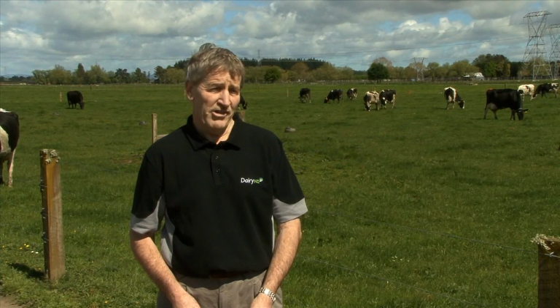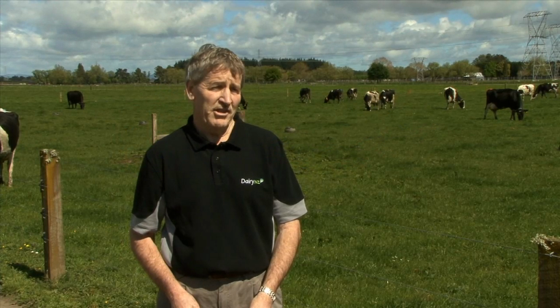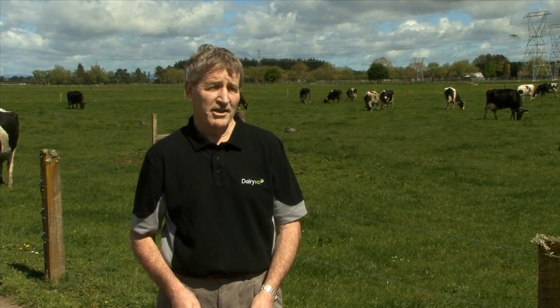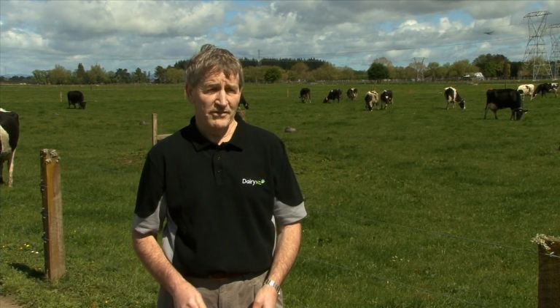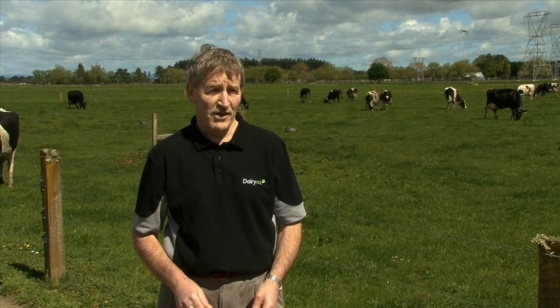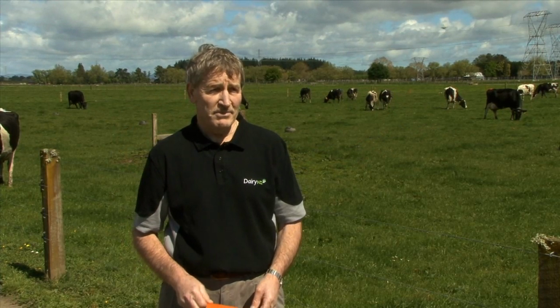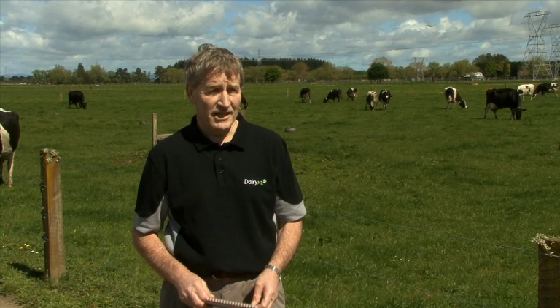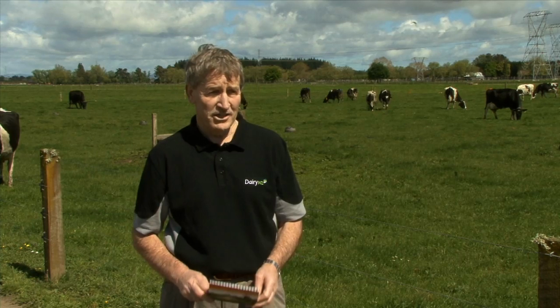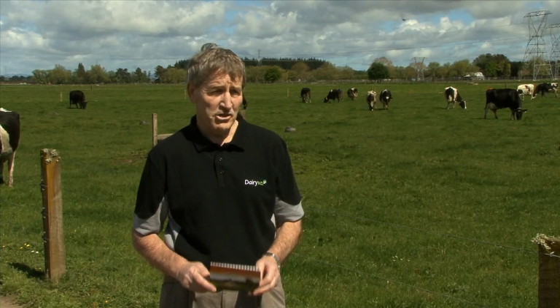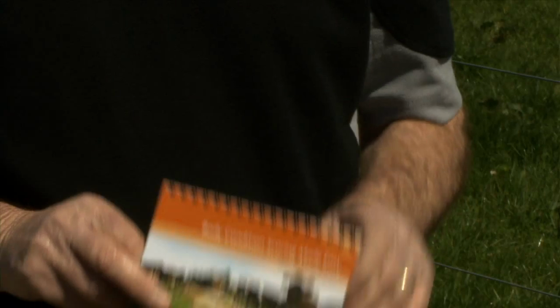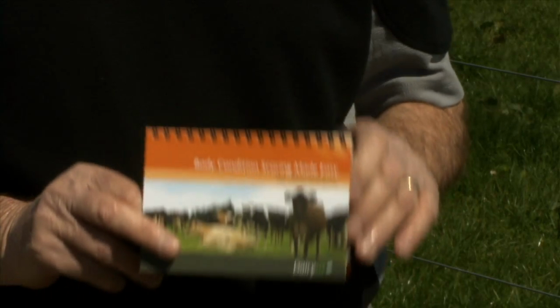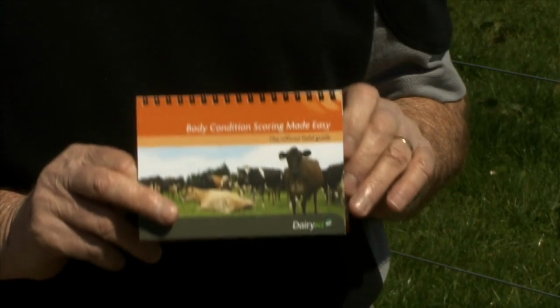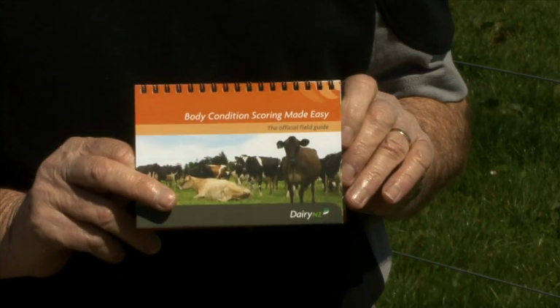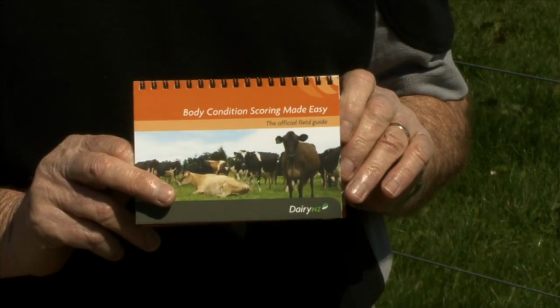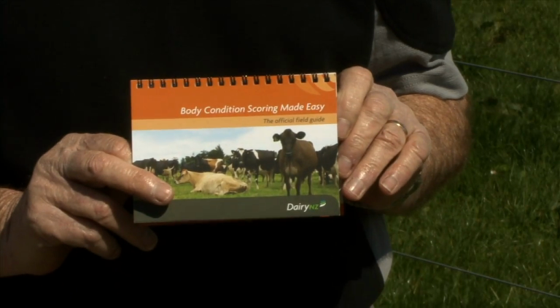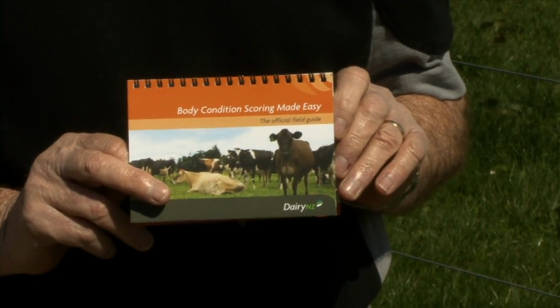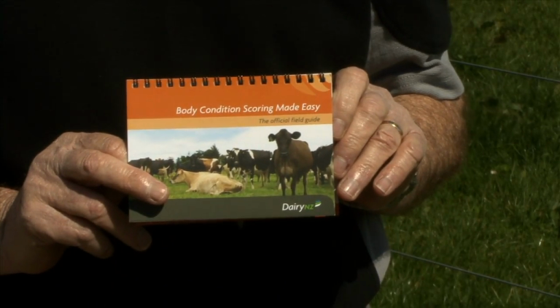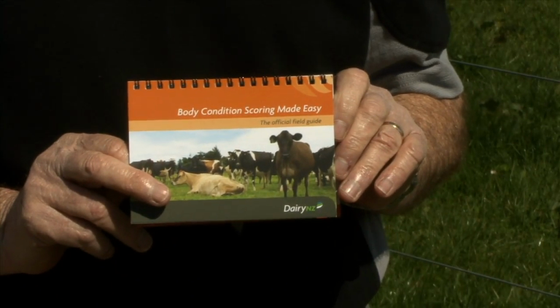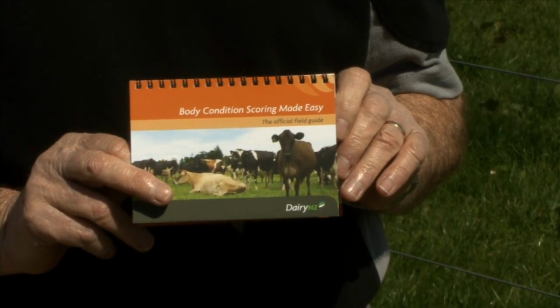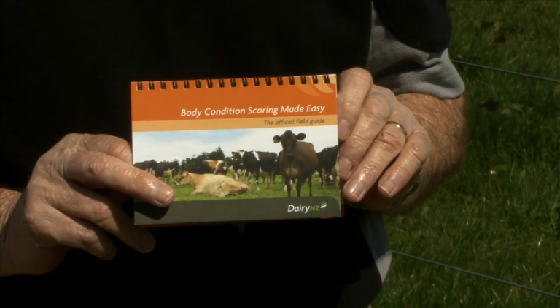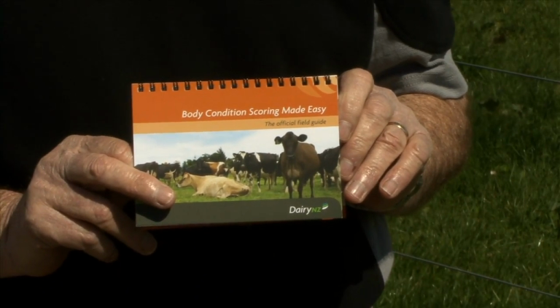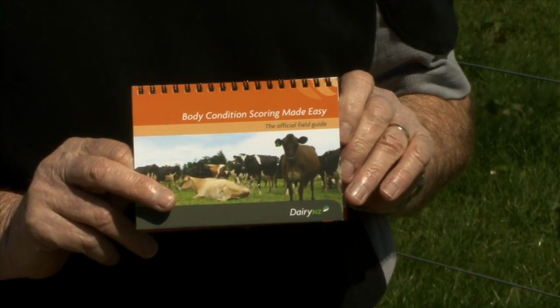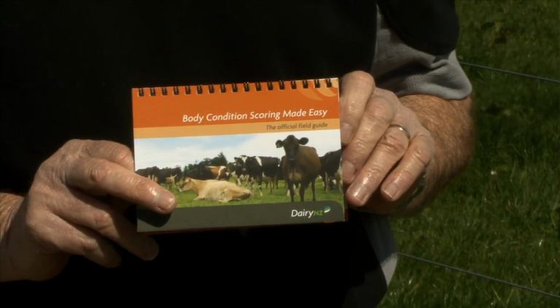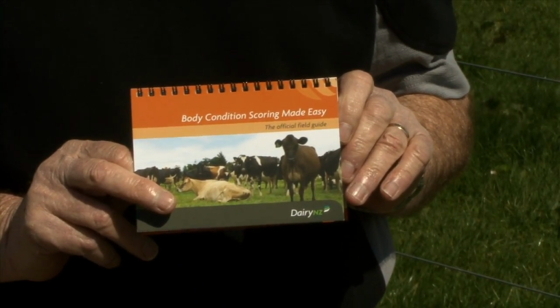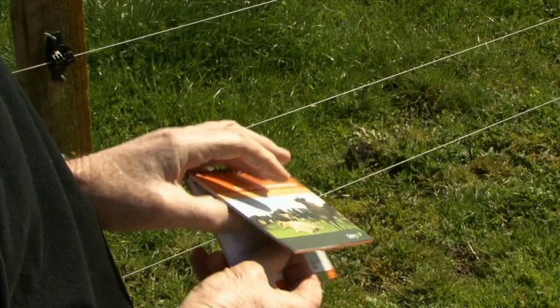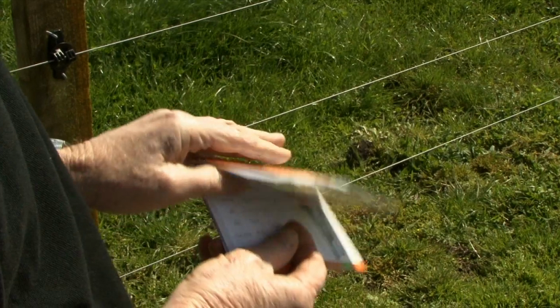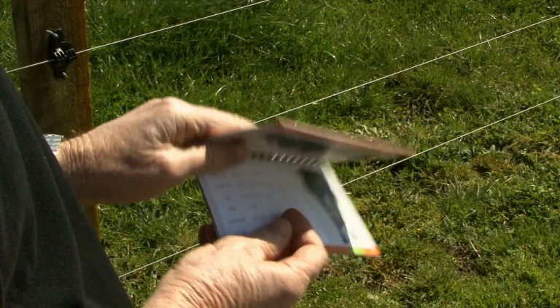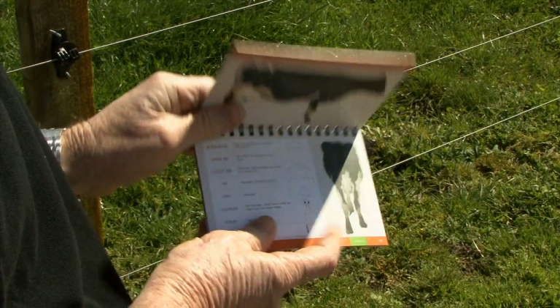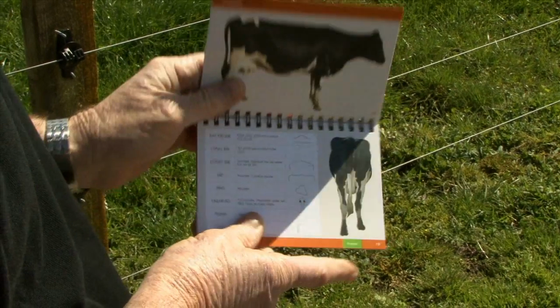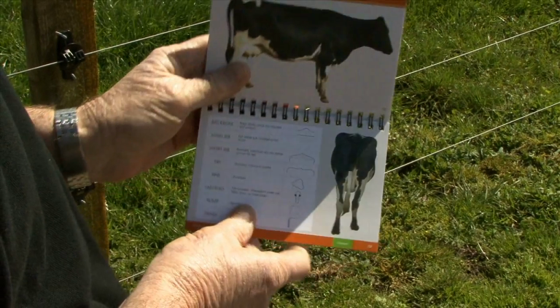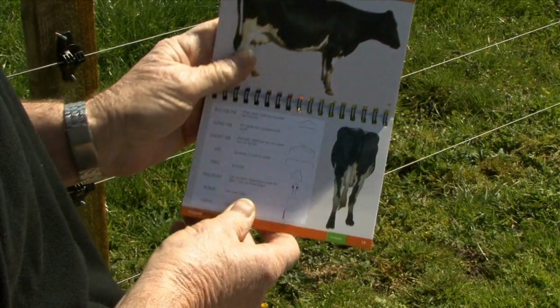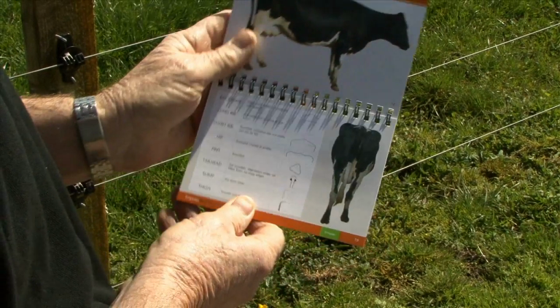DairyNZ have developed a condition score guide which farmers can use to help them assess the condition of their cows.